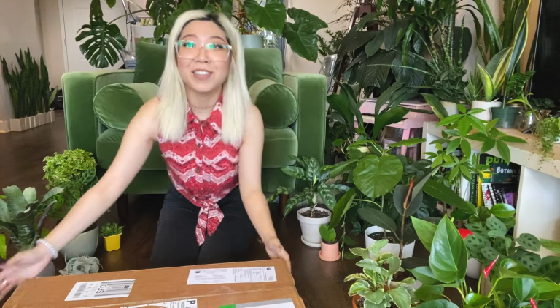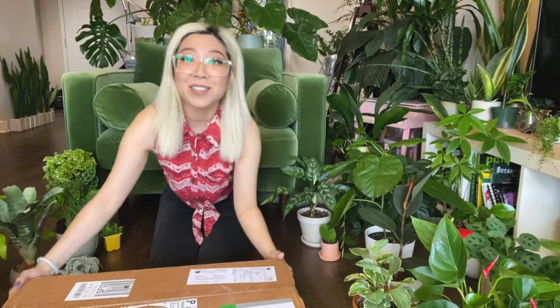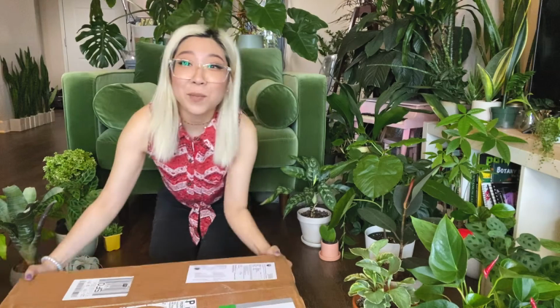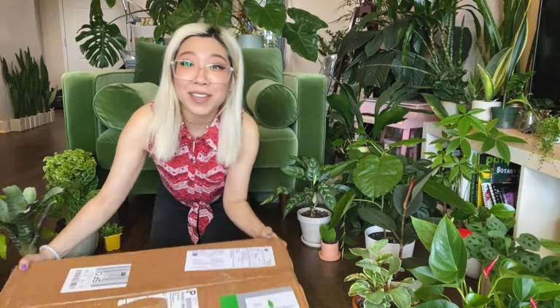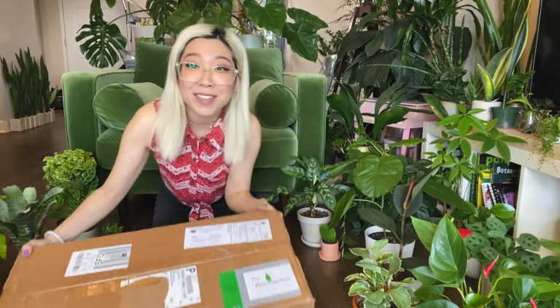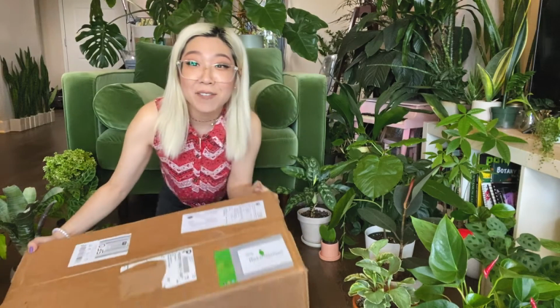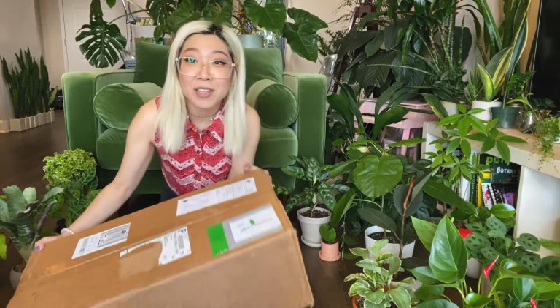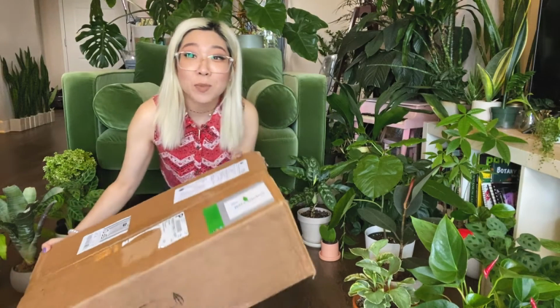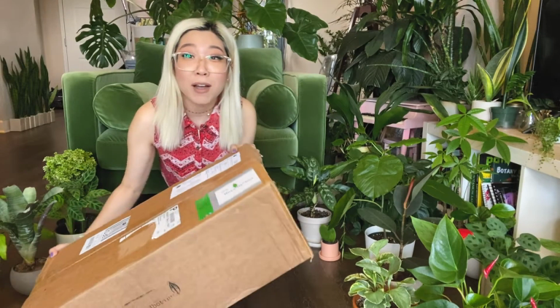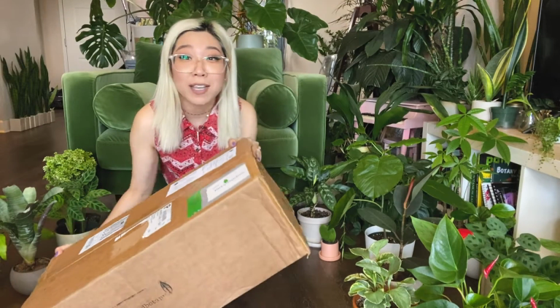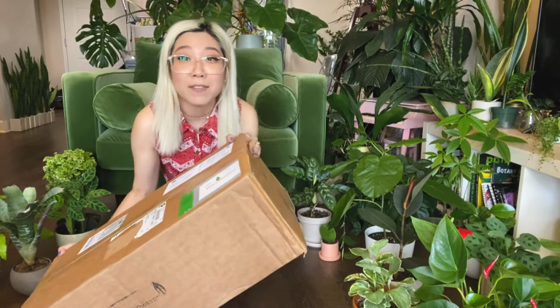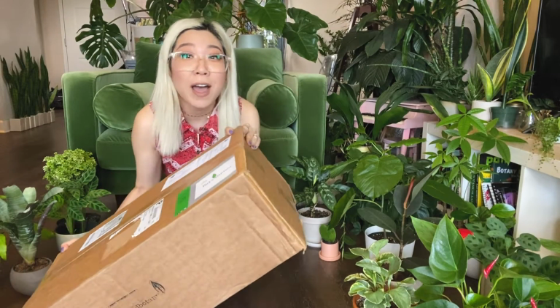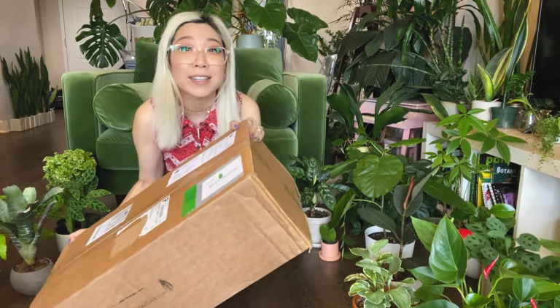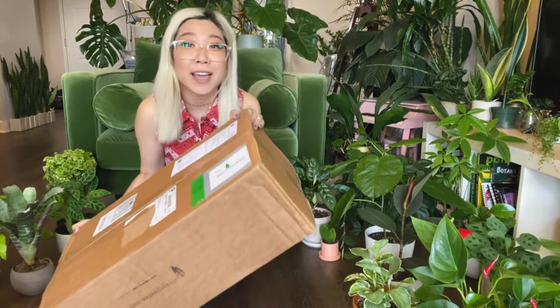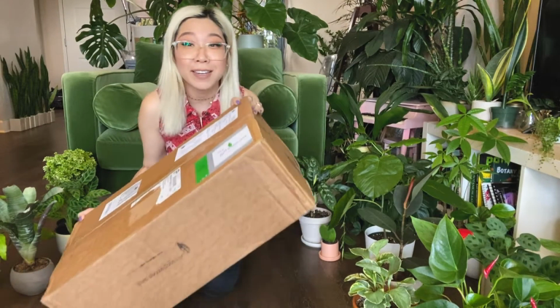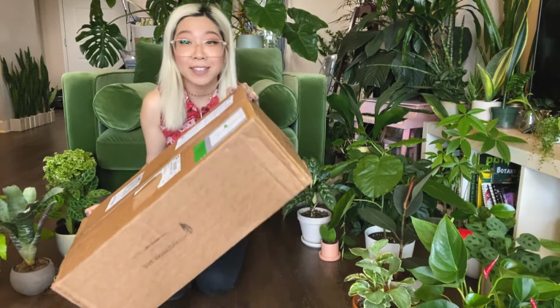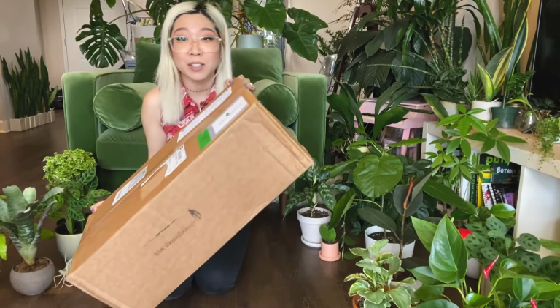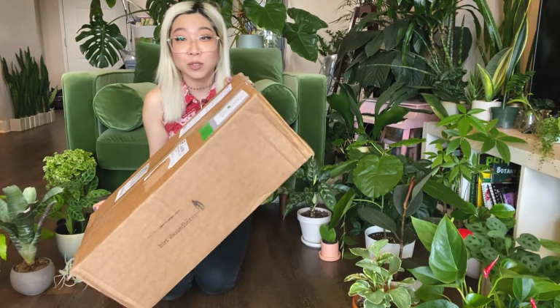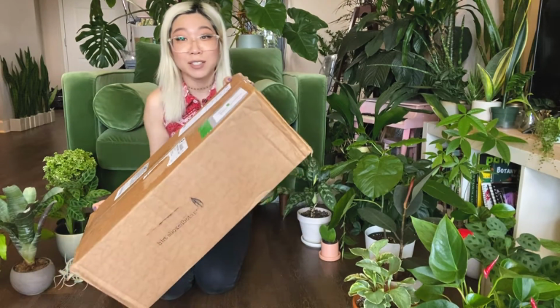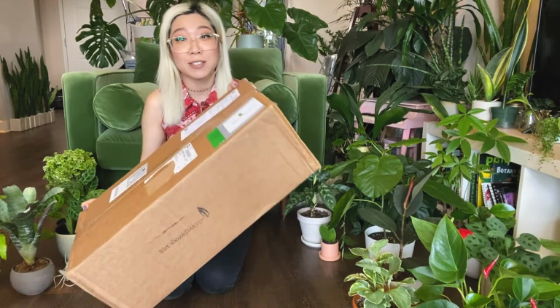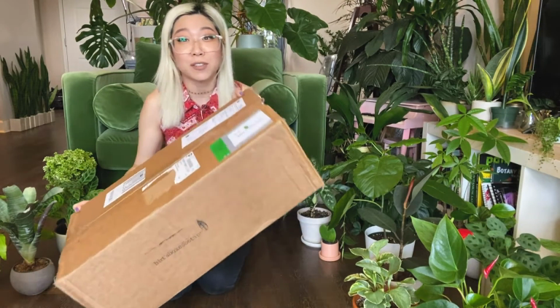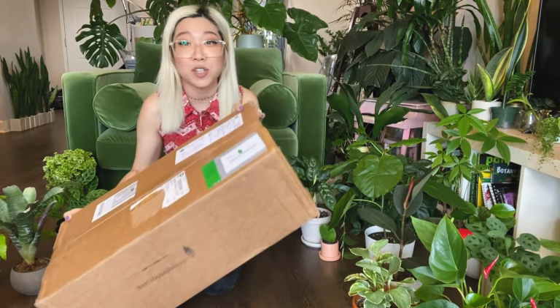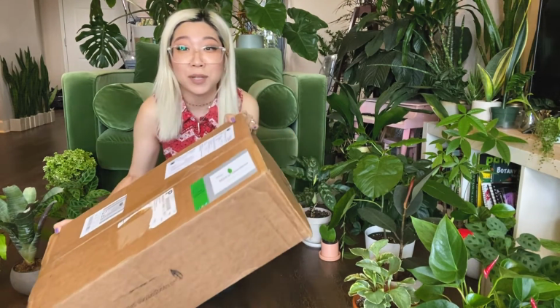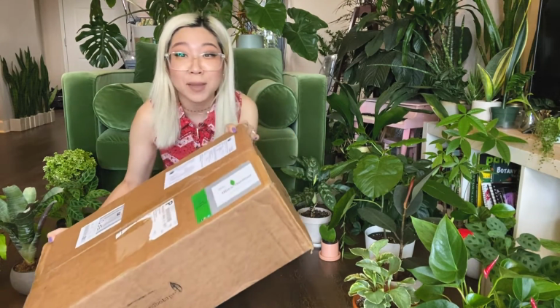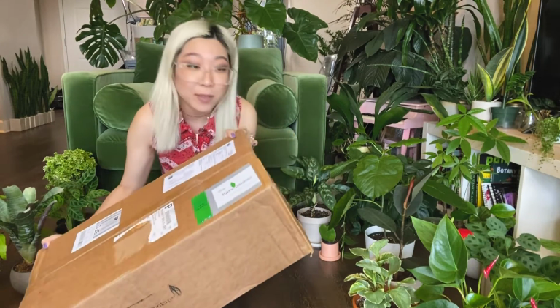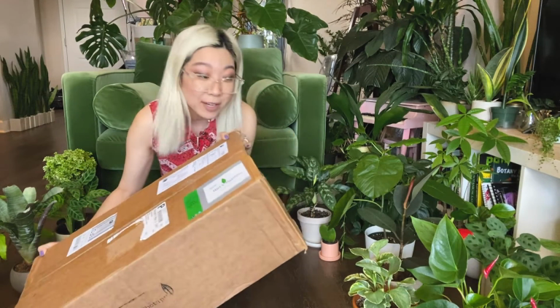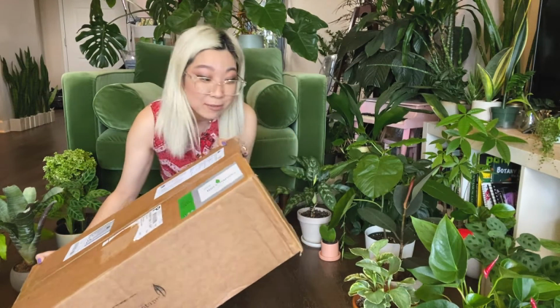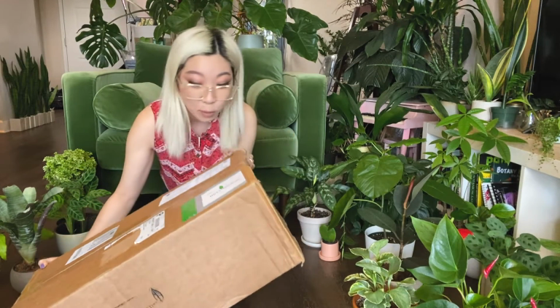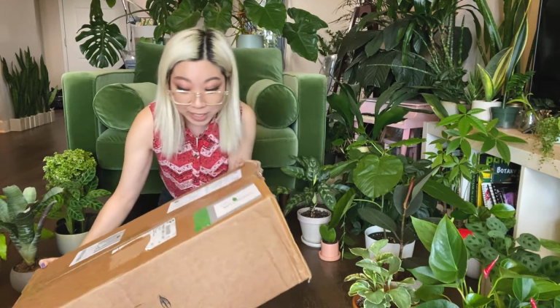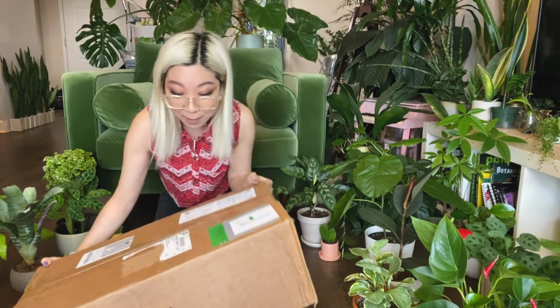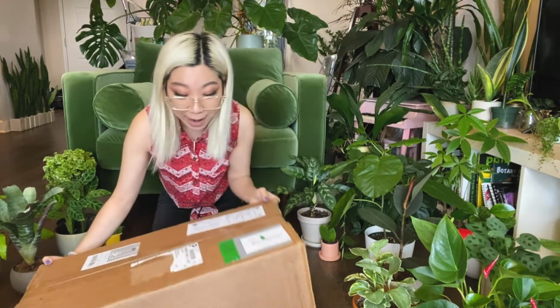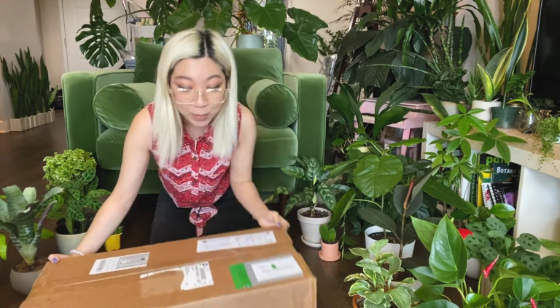This is the biggest, heaviest box I've gotten yet. It literally says on the shipping label that it's 14 pounds.